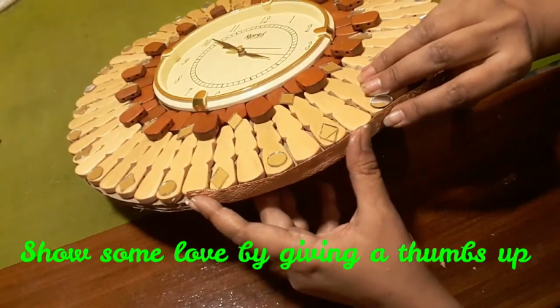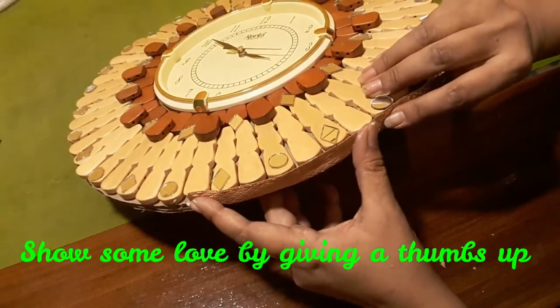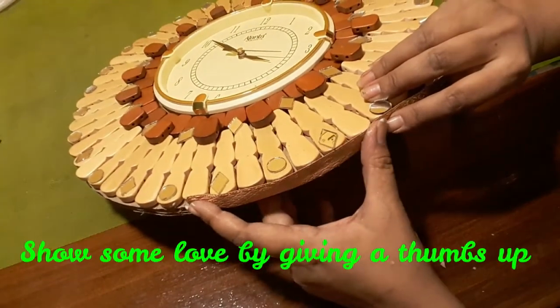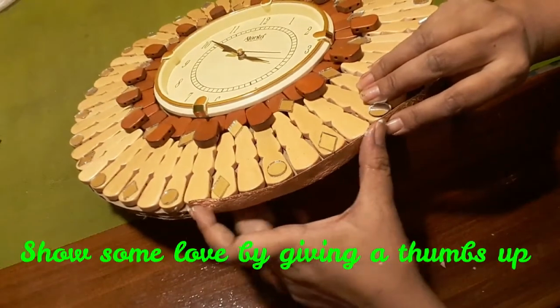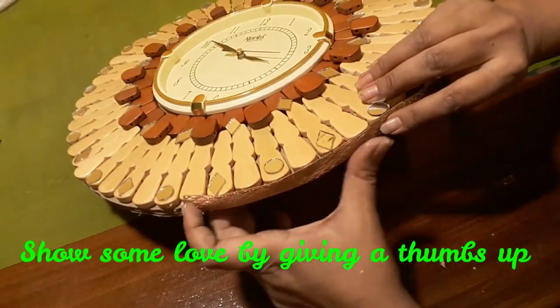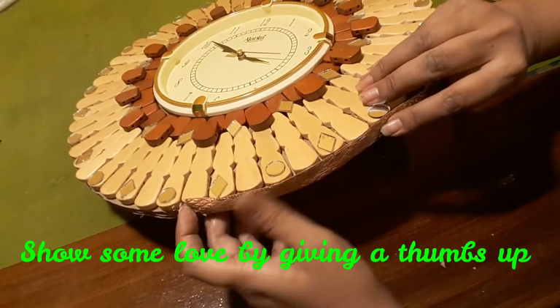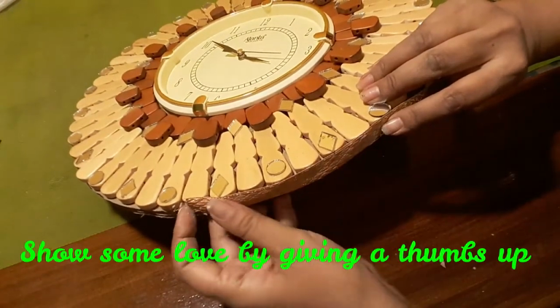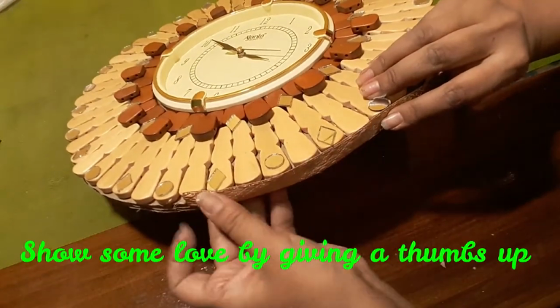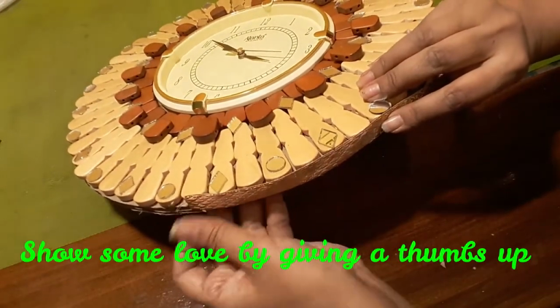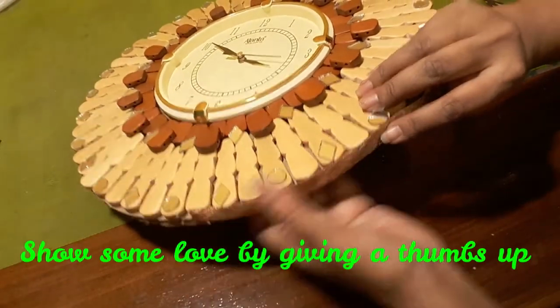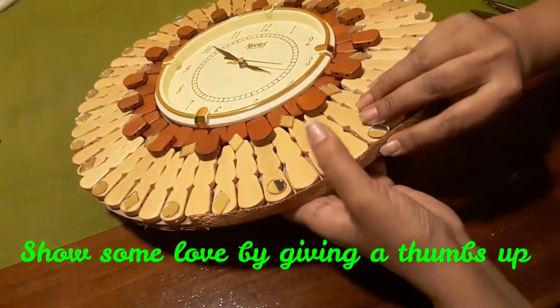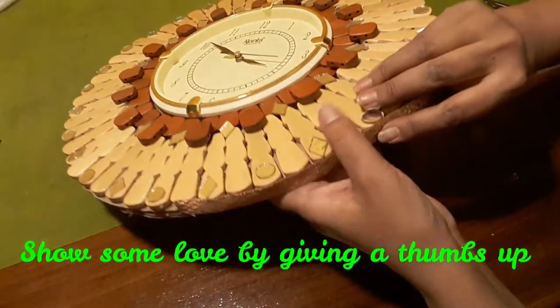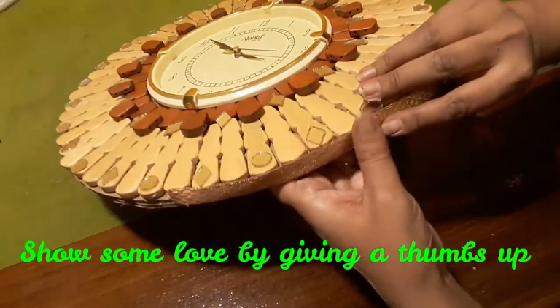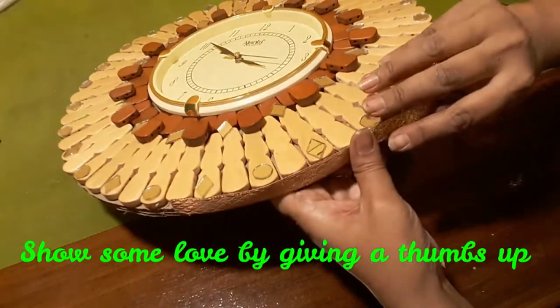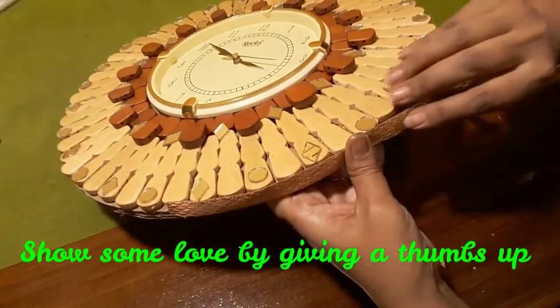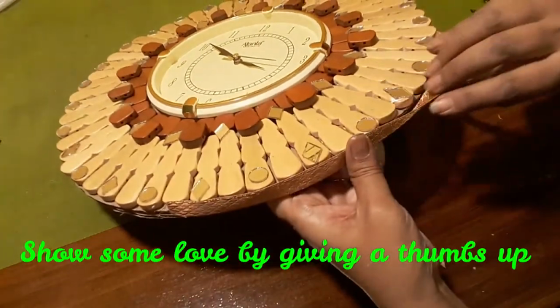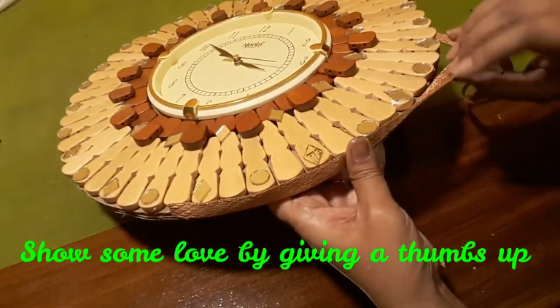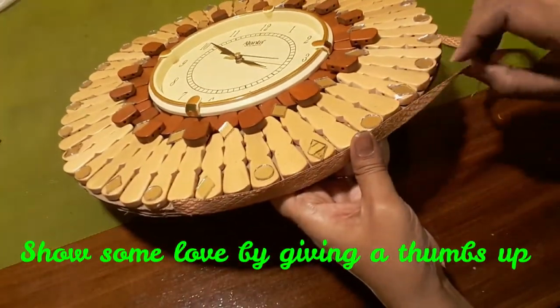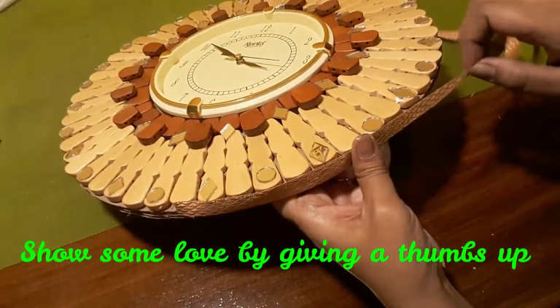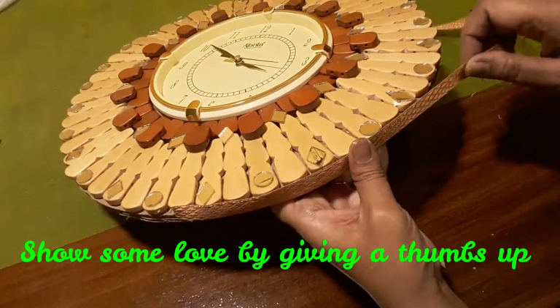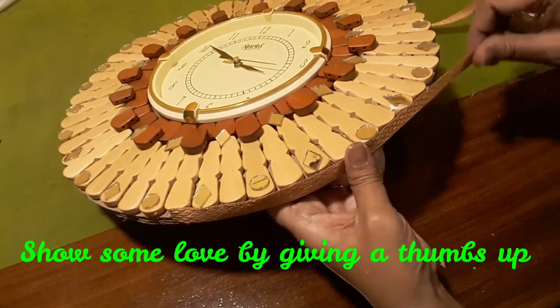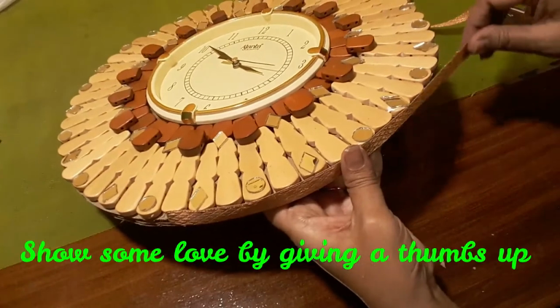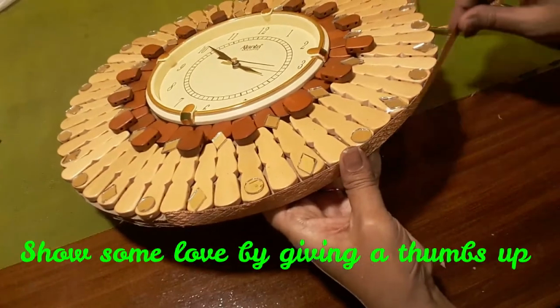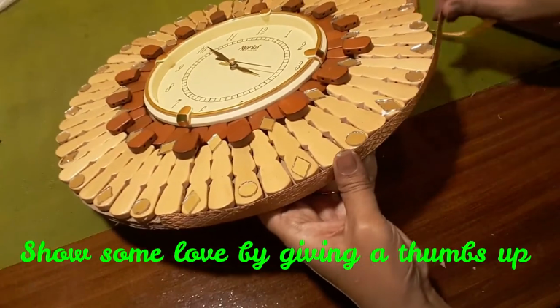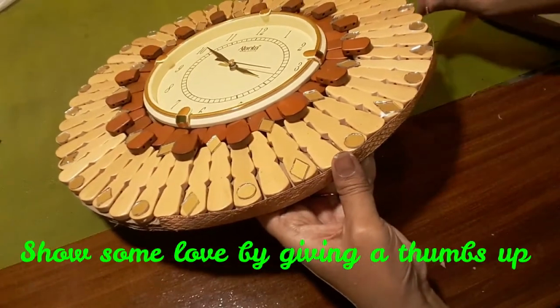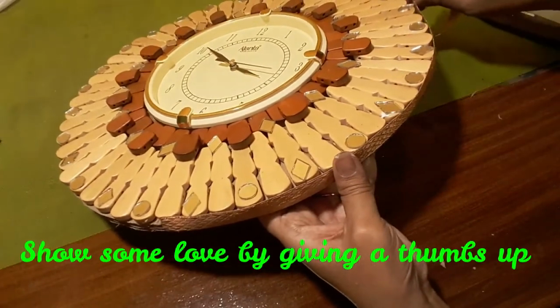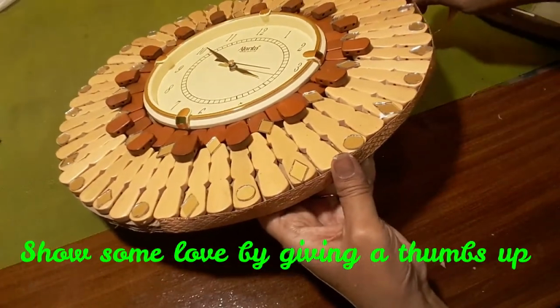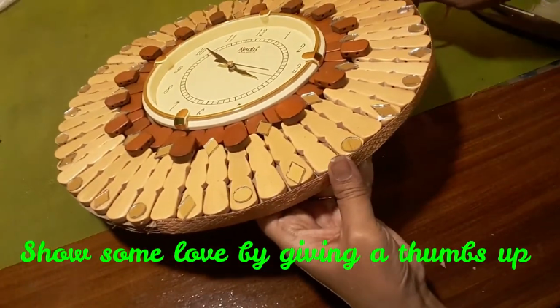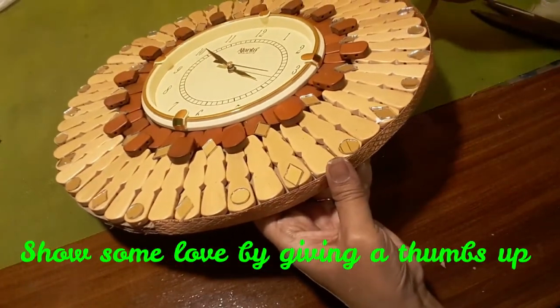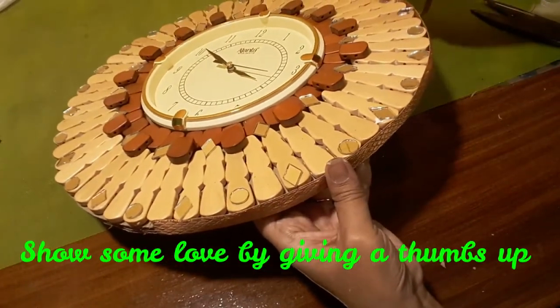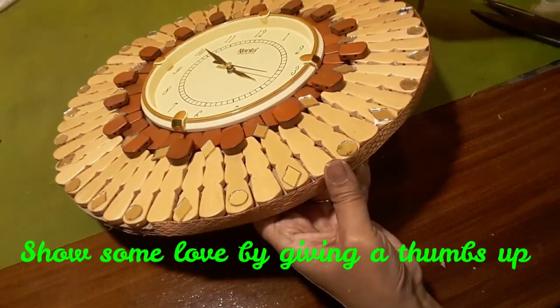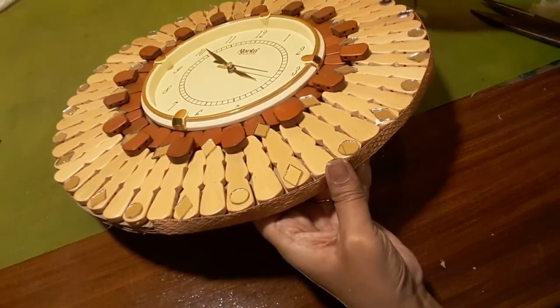I am gluing the edges with a golden ribbon to make the edges clean and neat.